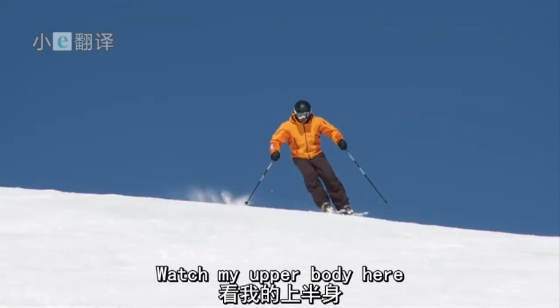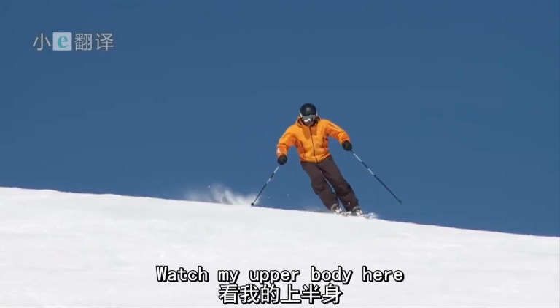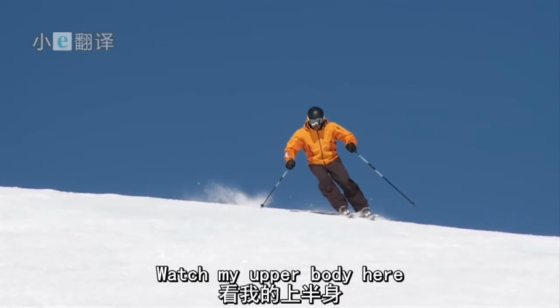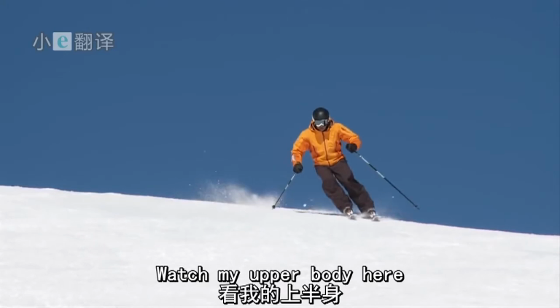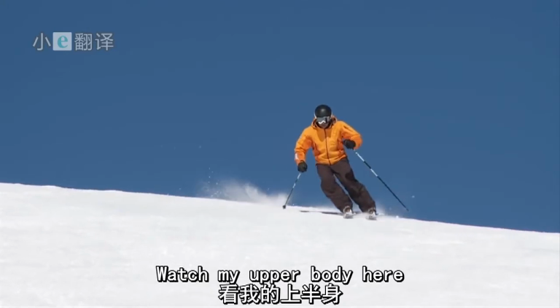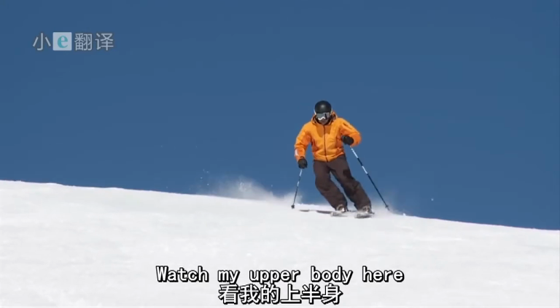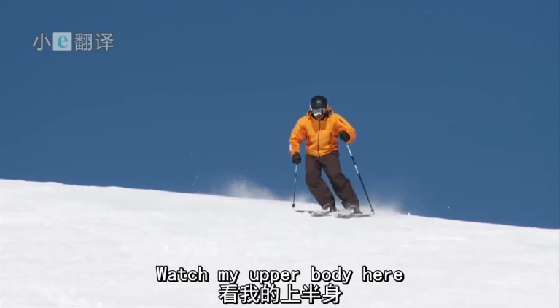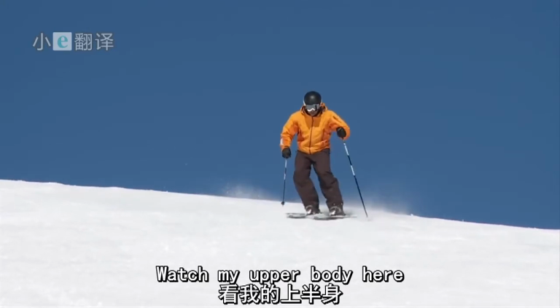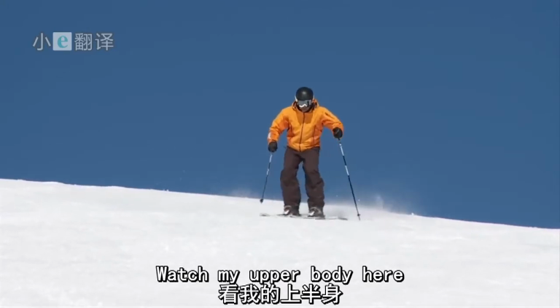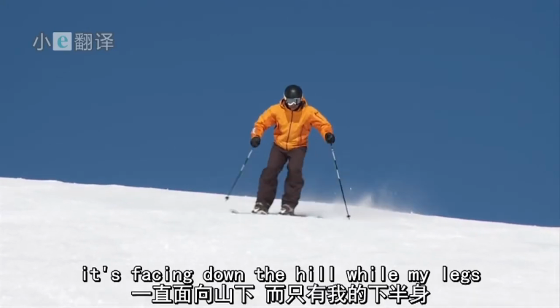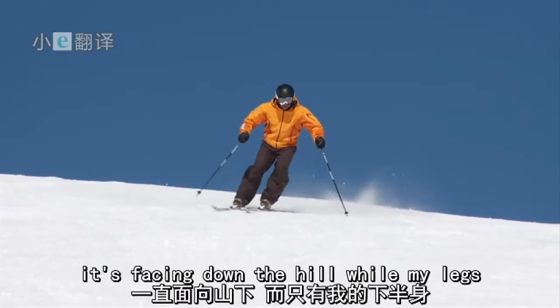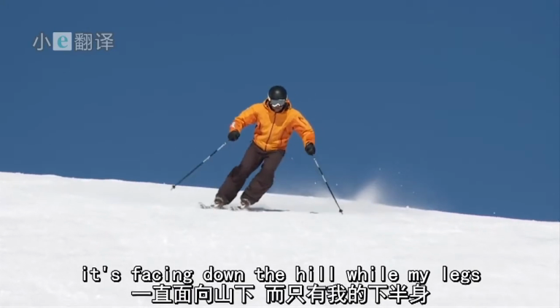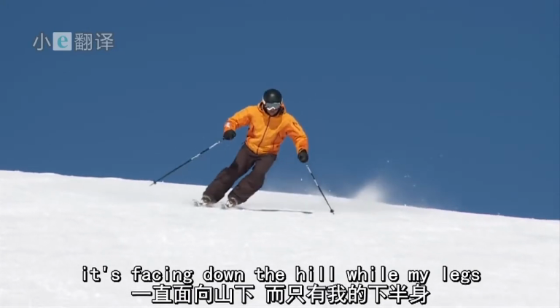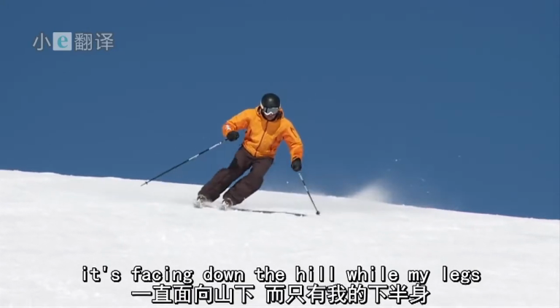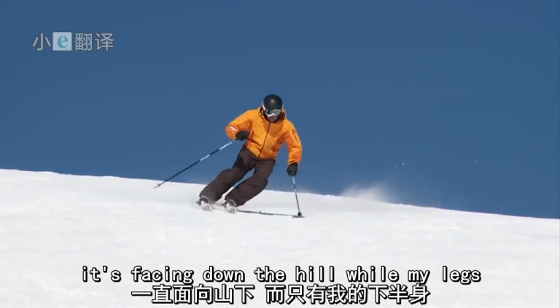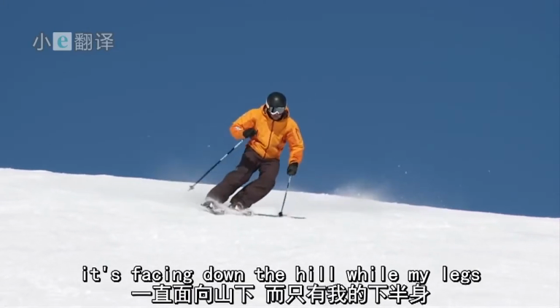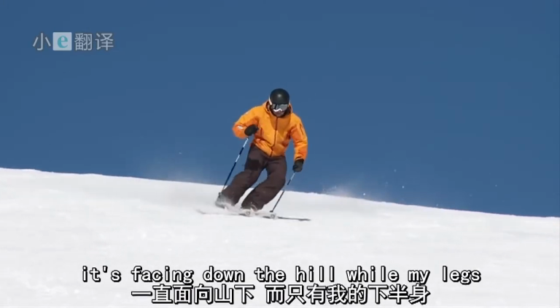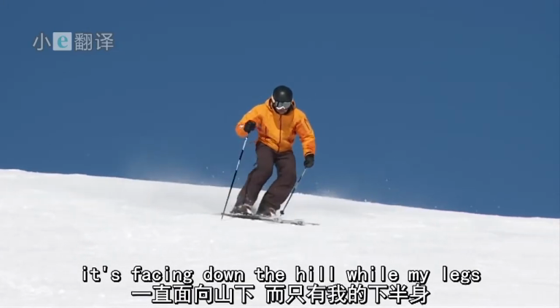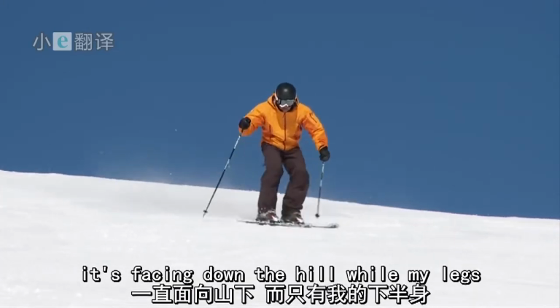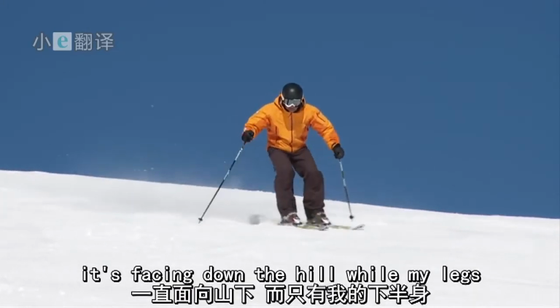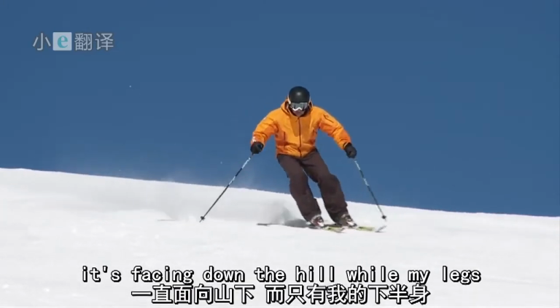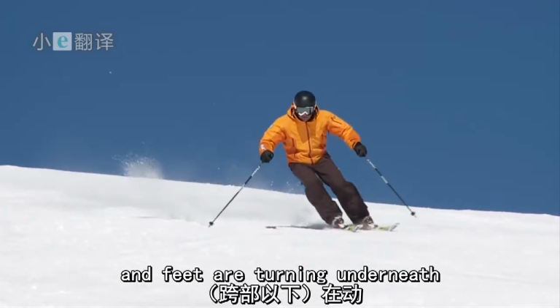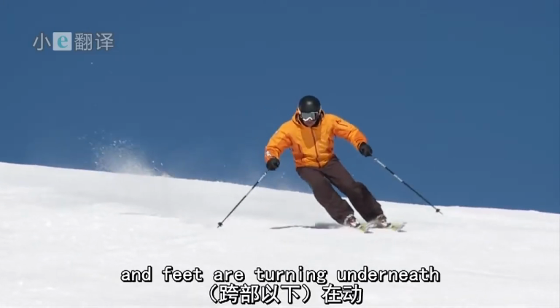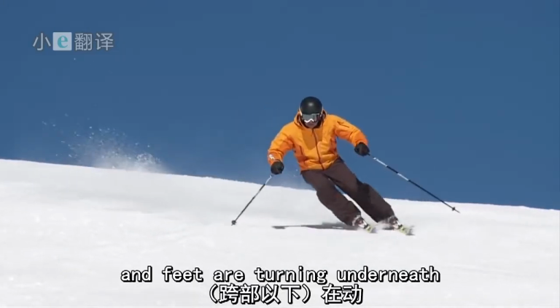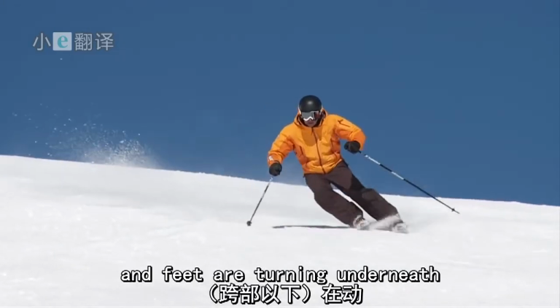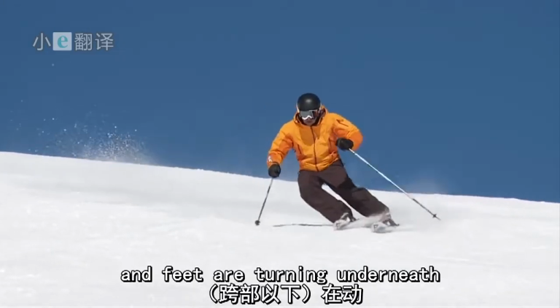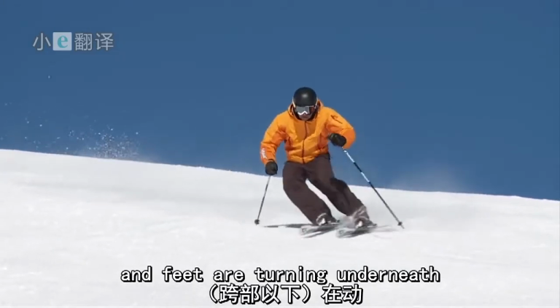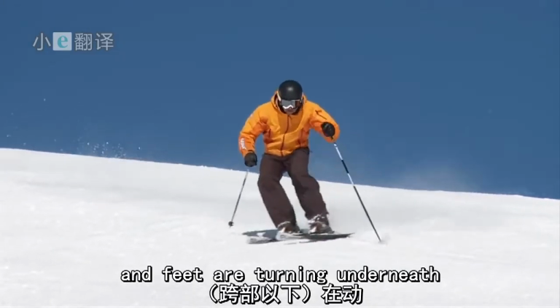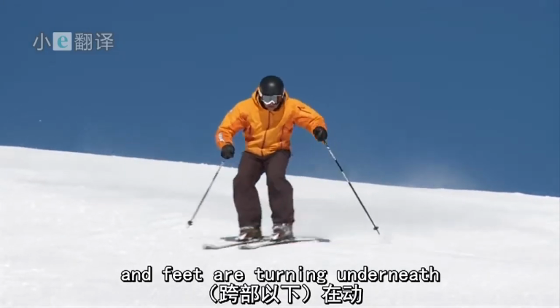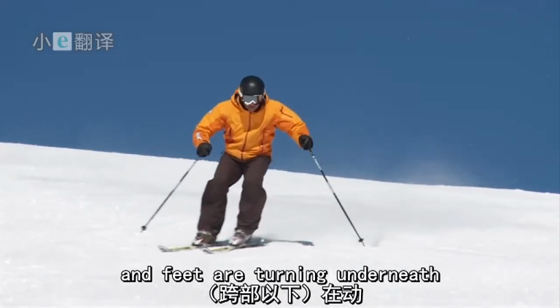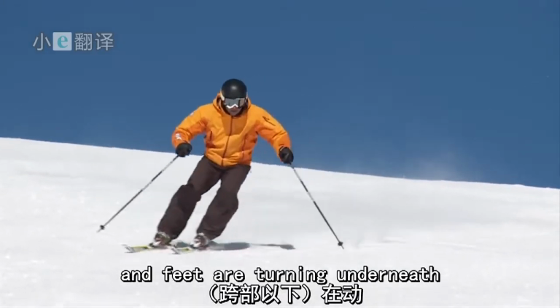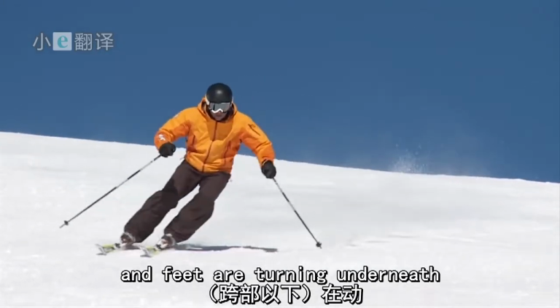Watch my upper body here. It's facing down the hill while my legs and feet are turning underneath.